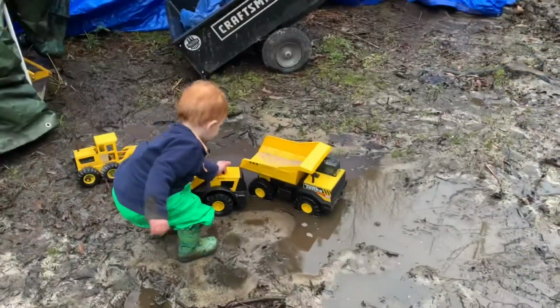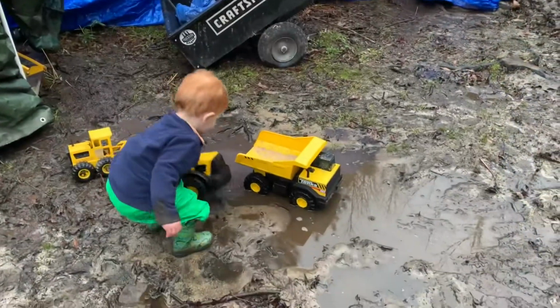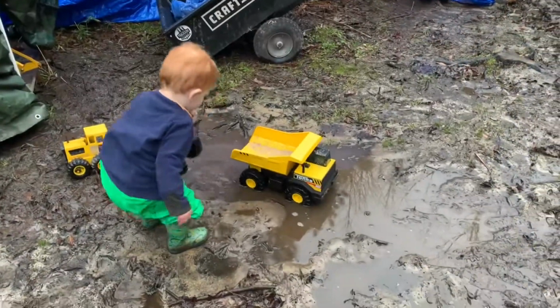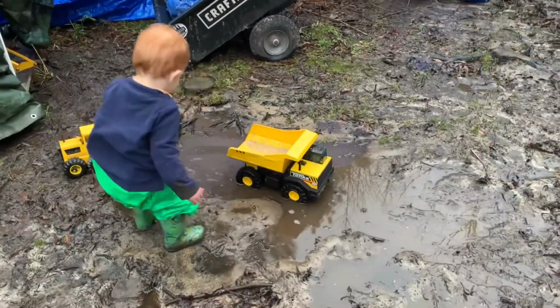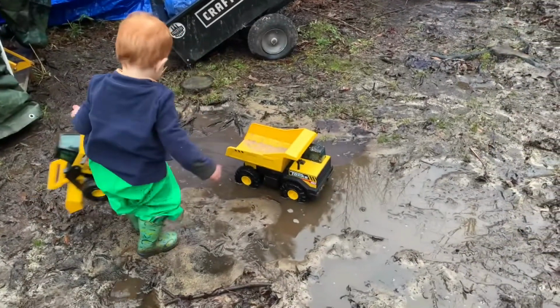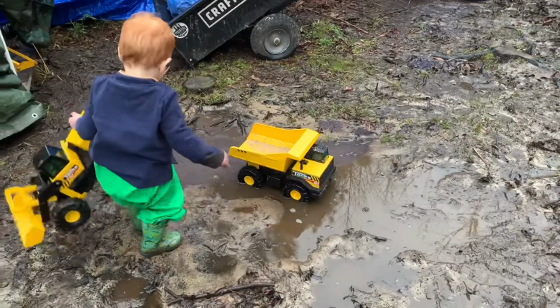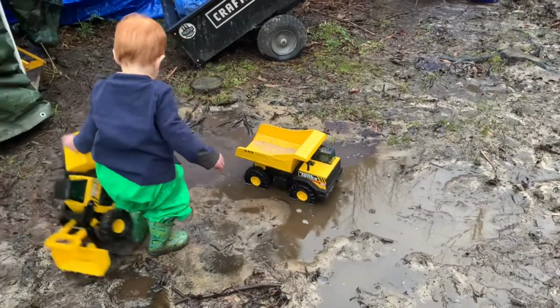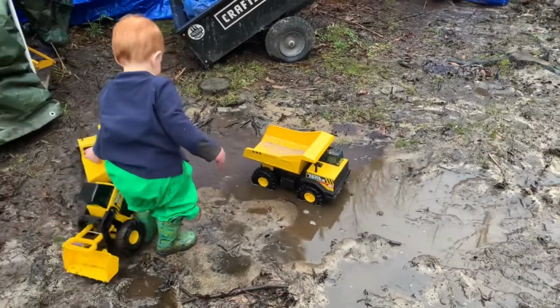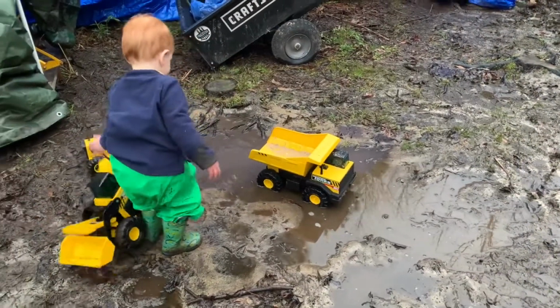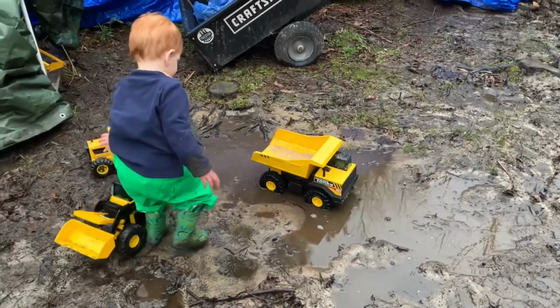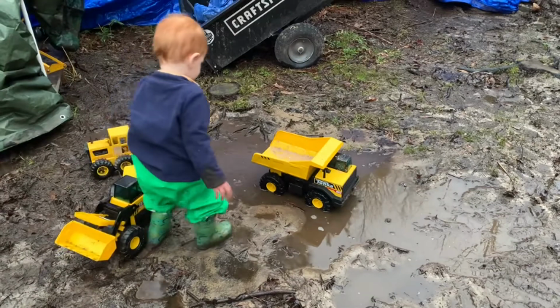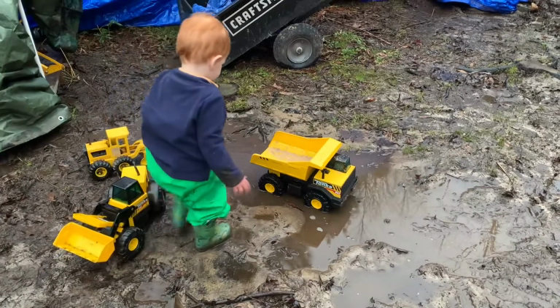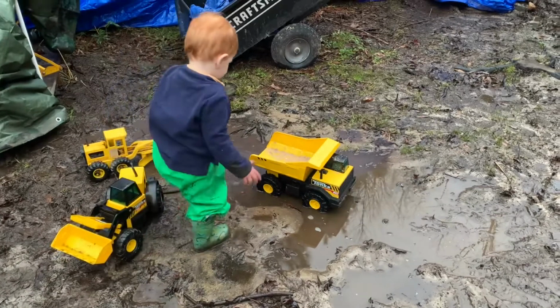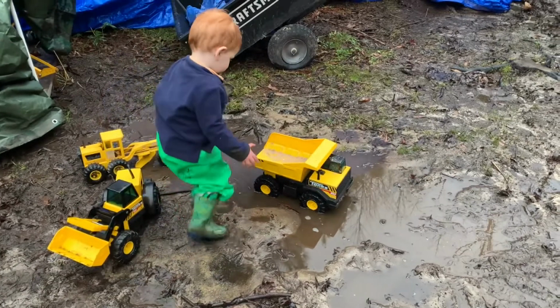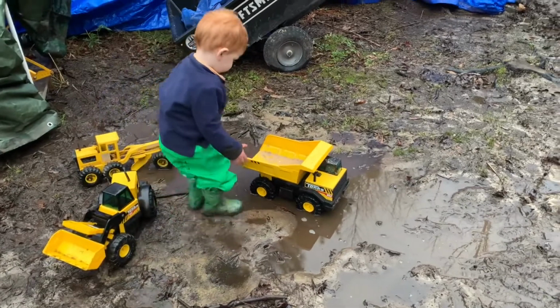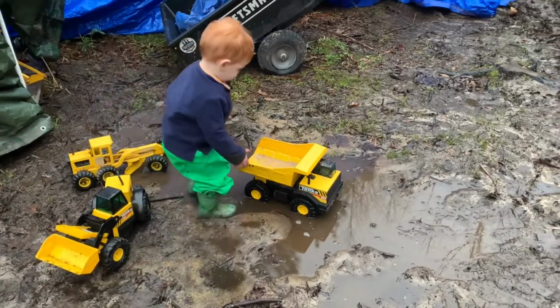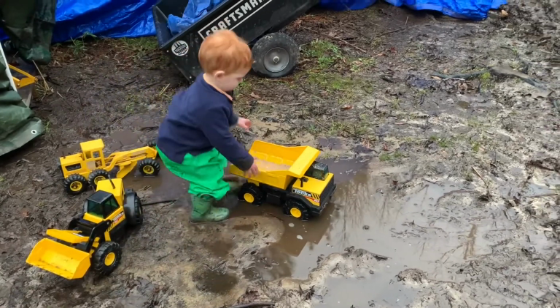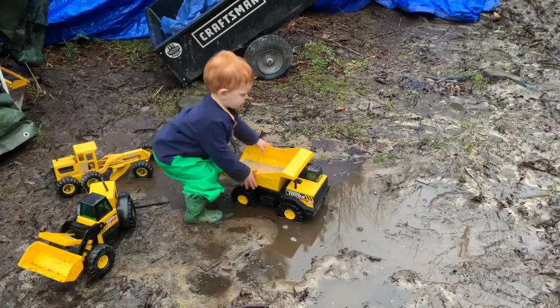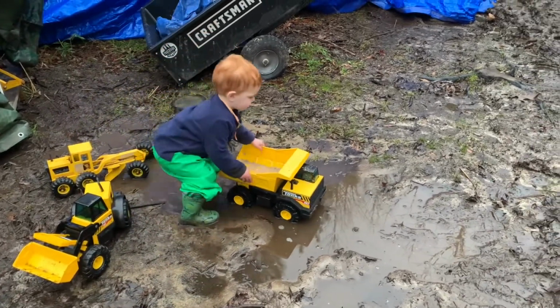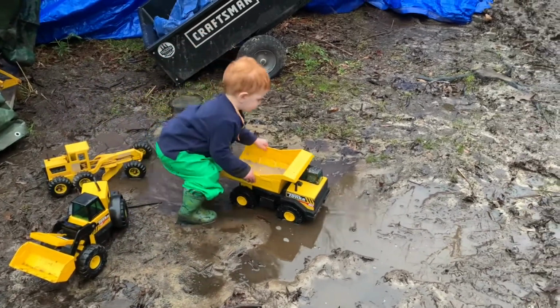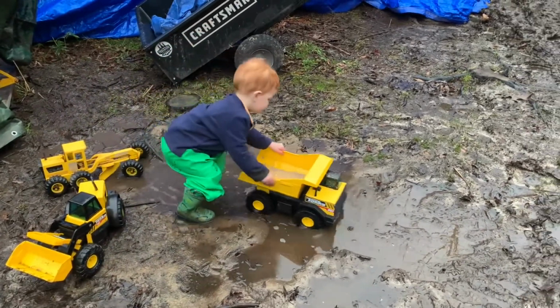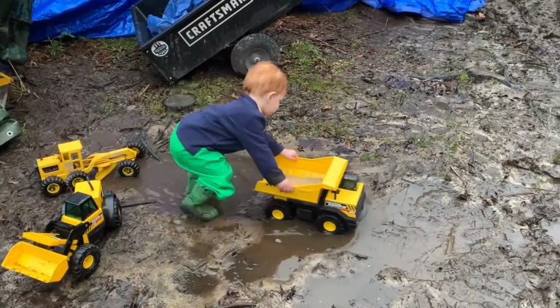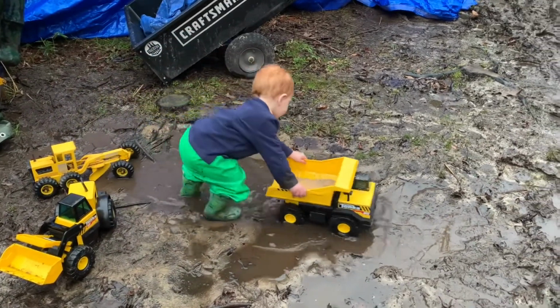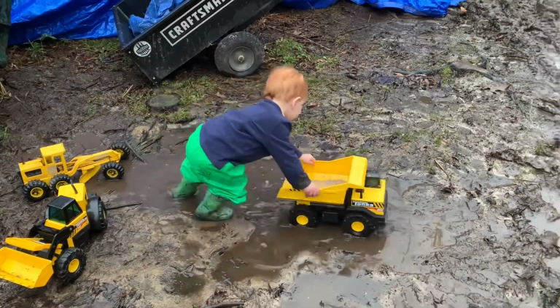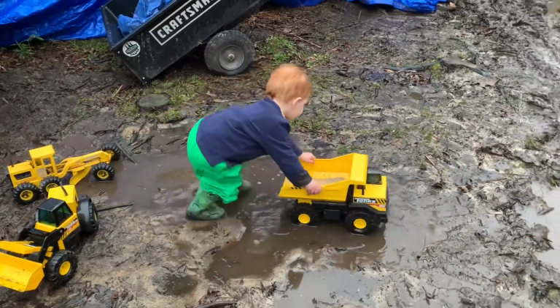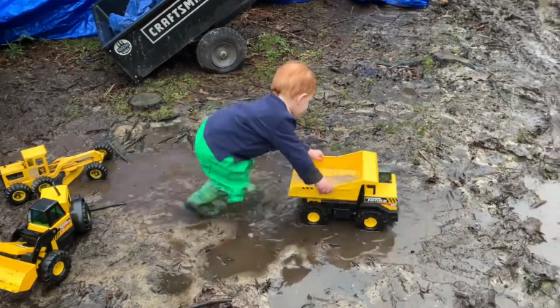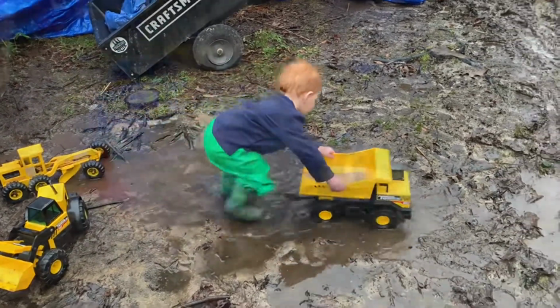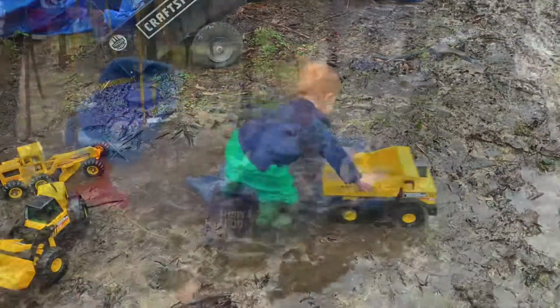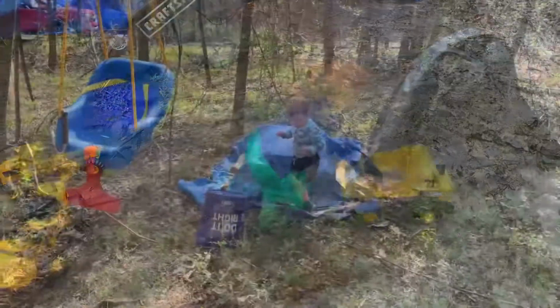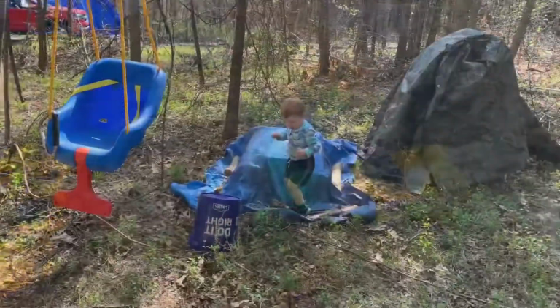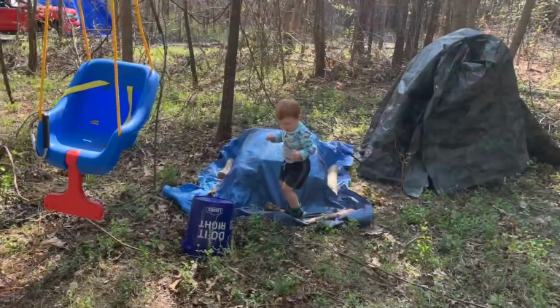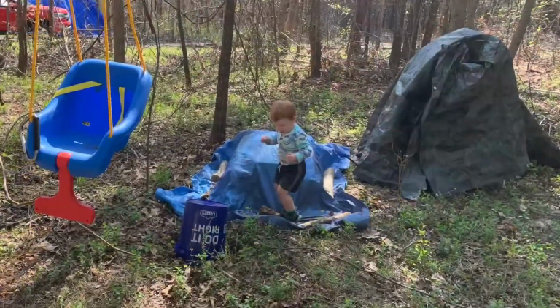You can see Davis approves of having his trucks and diggers available, especially when there are mud puddles to be played in.